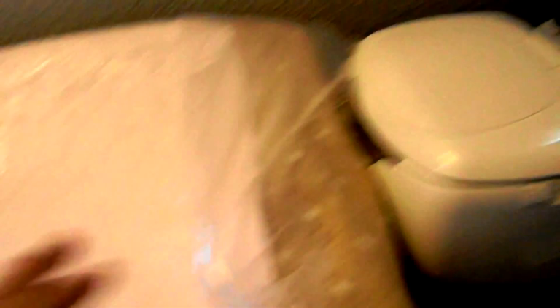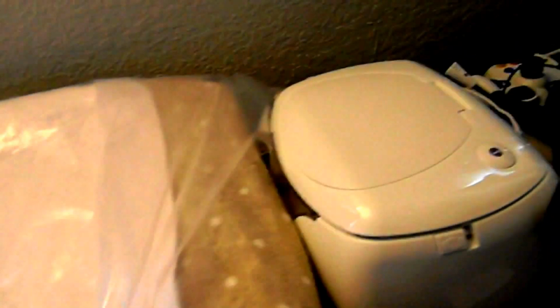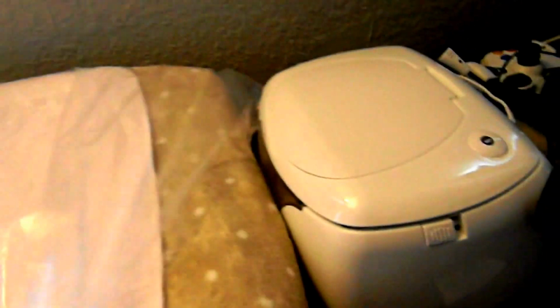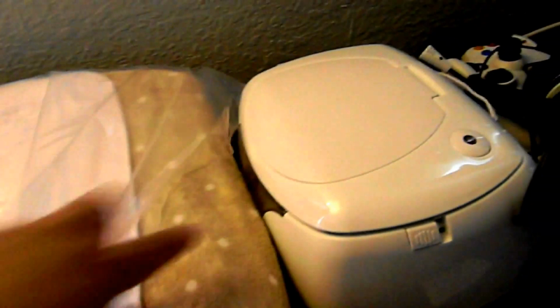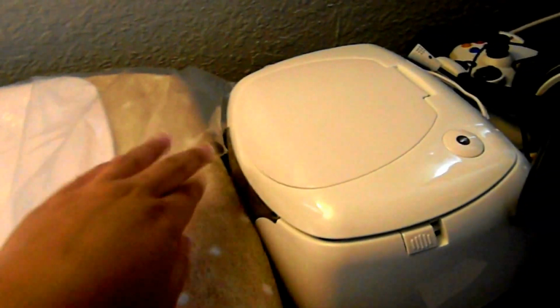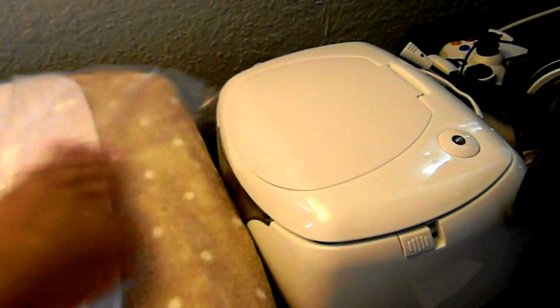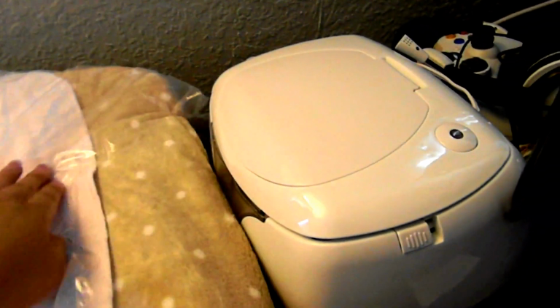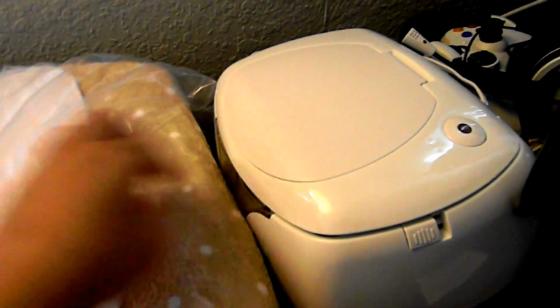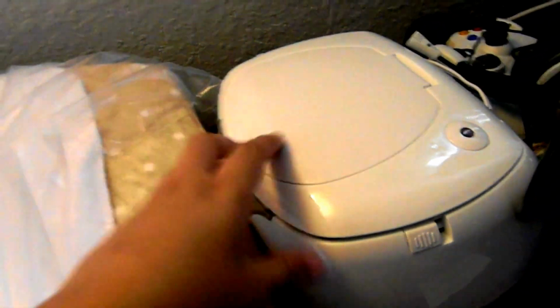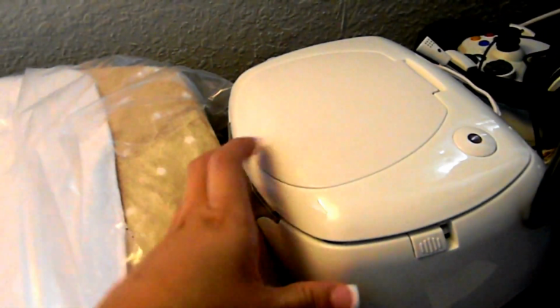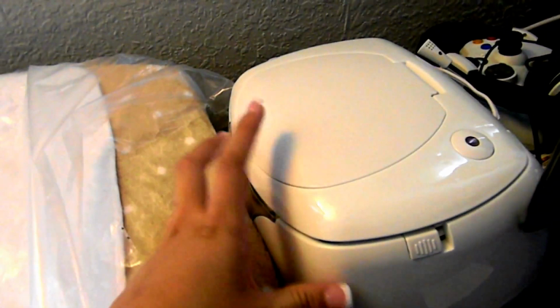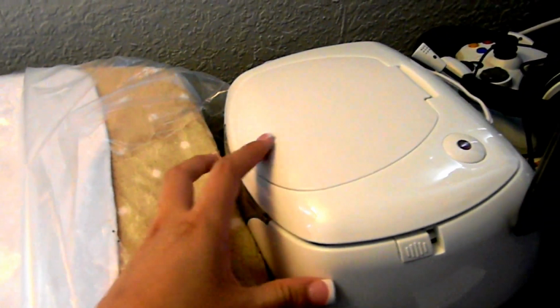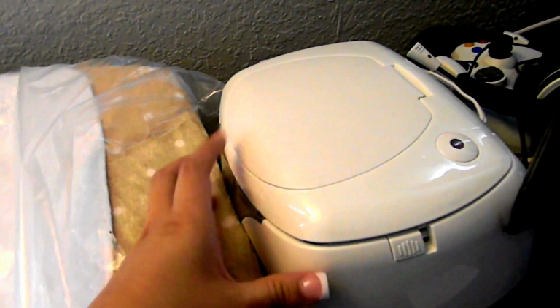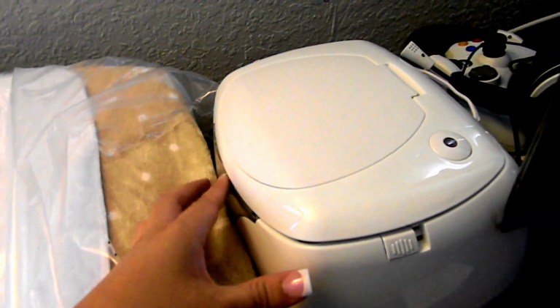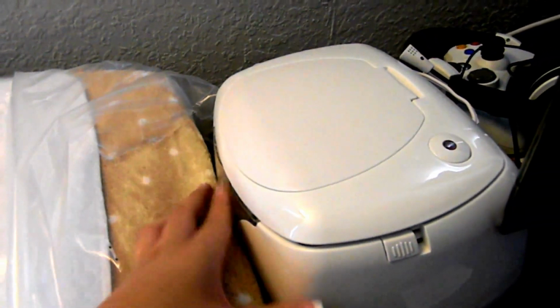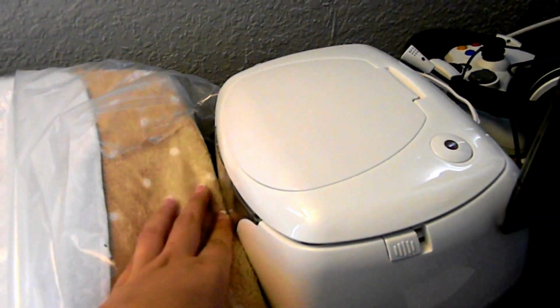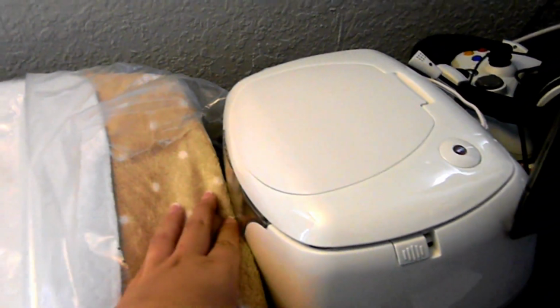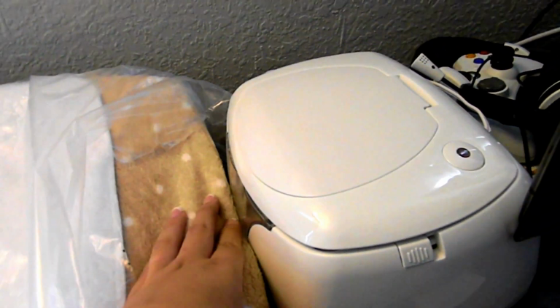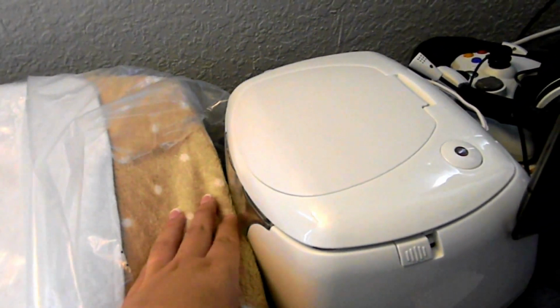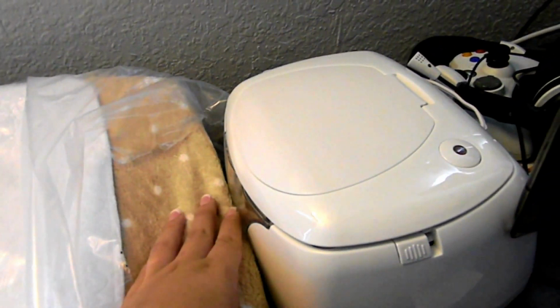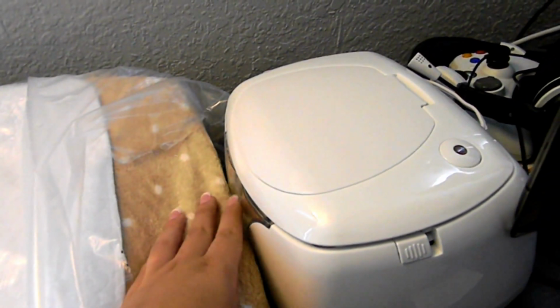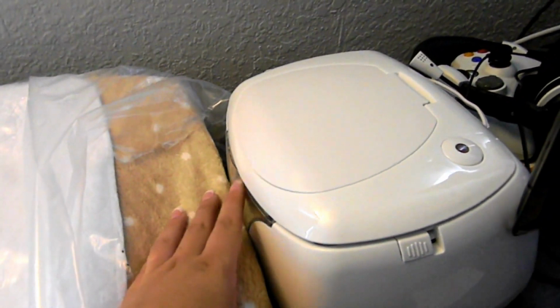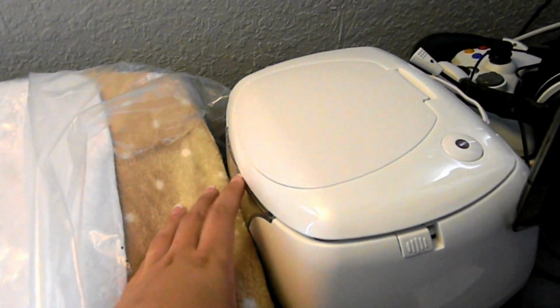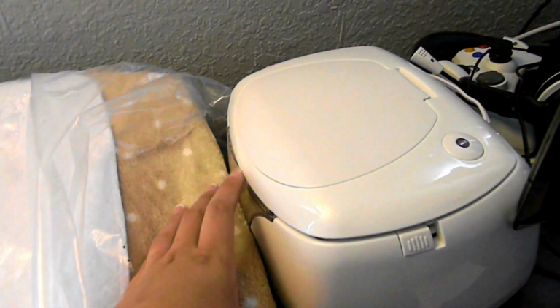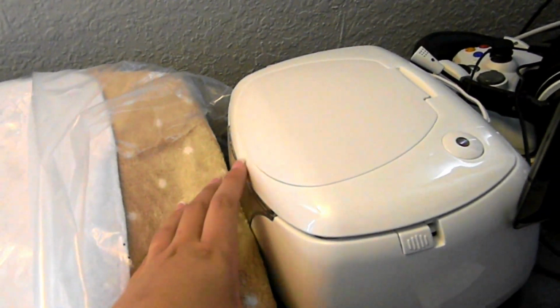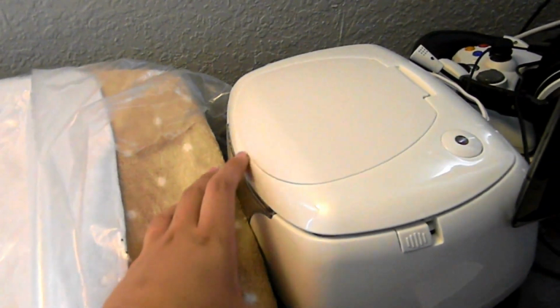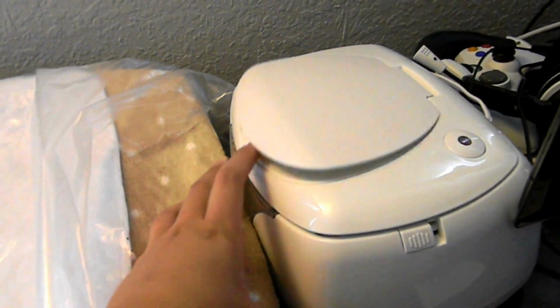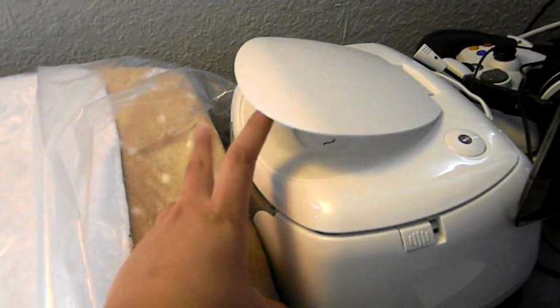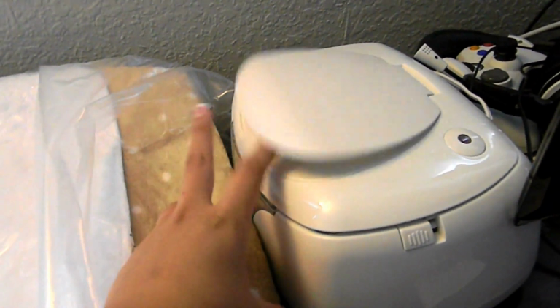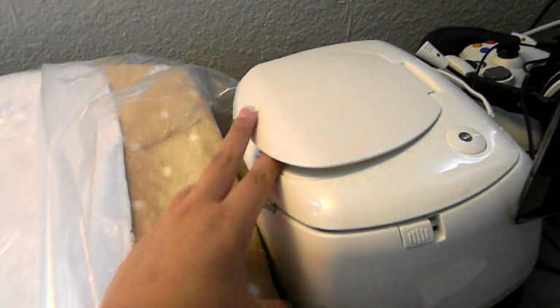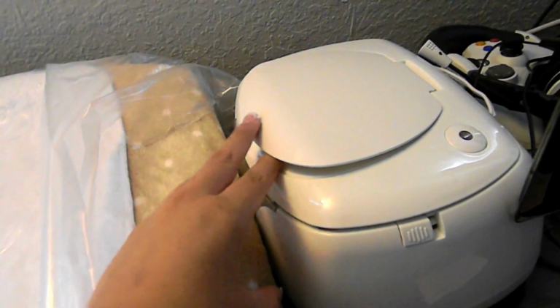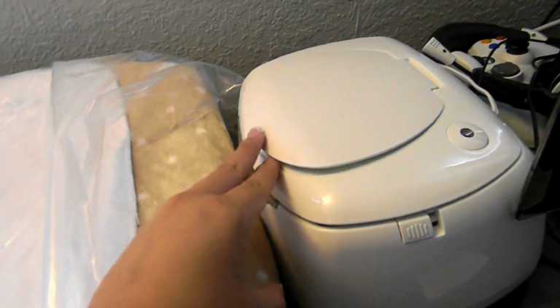And then I have this wipe warmer — it's the Babies R Us brand also.